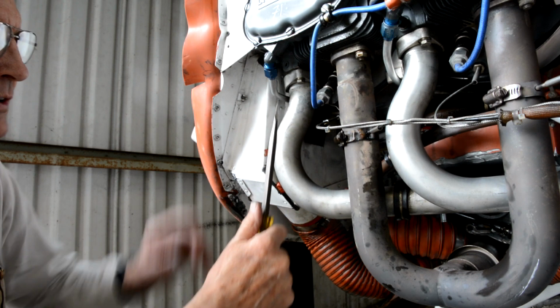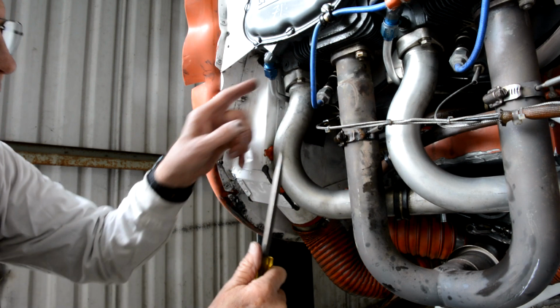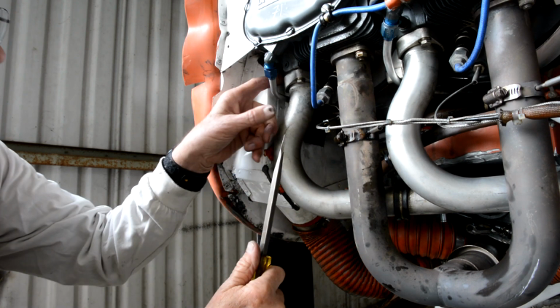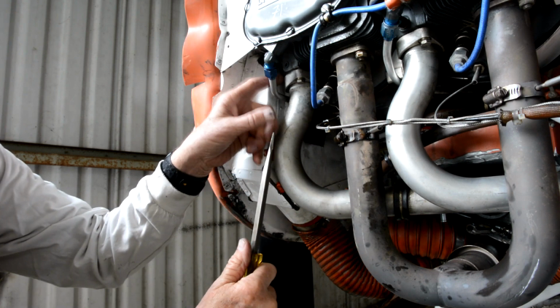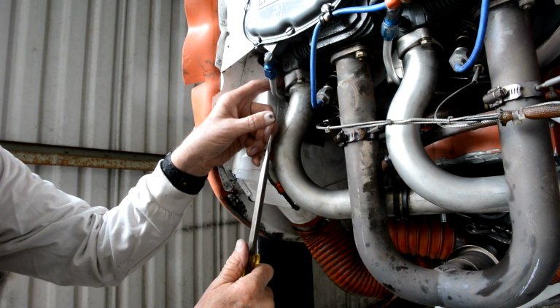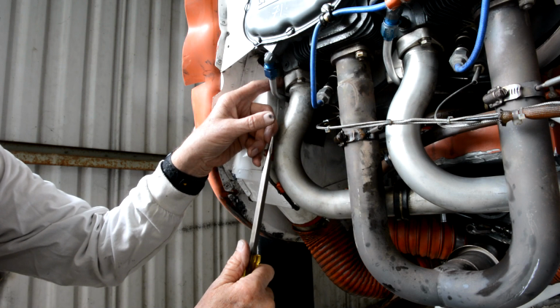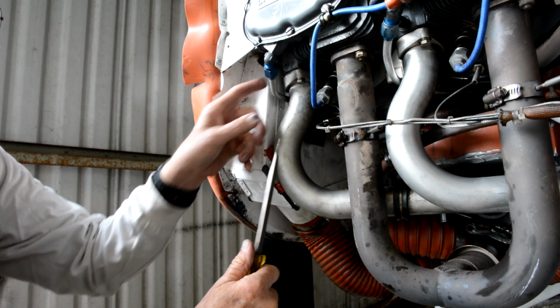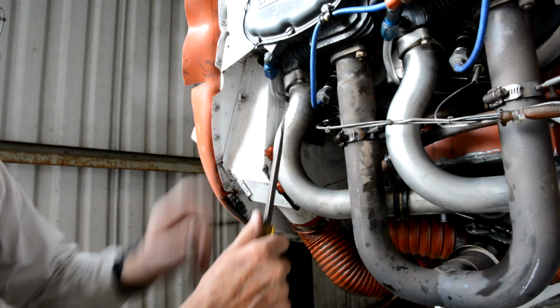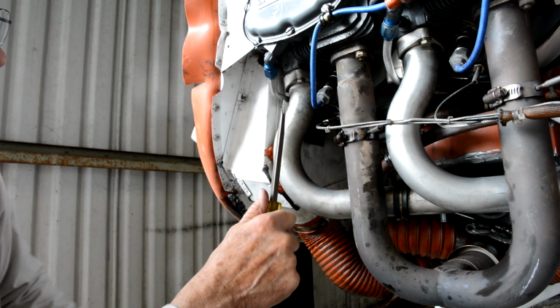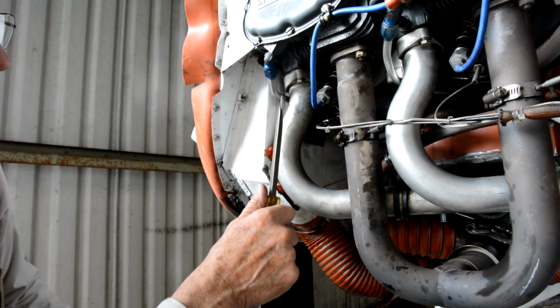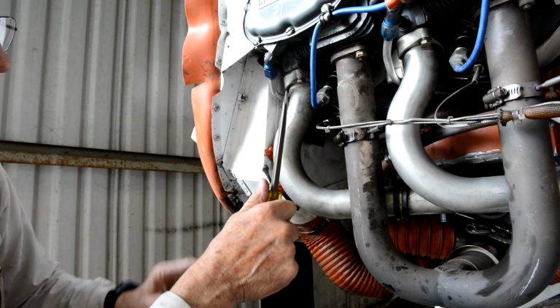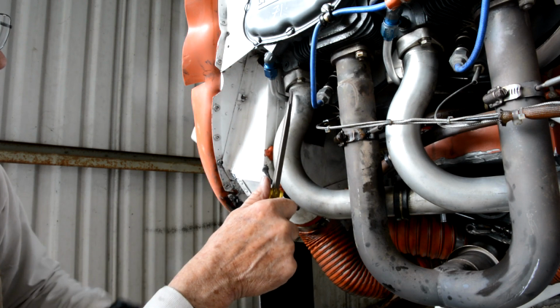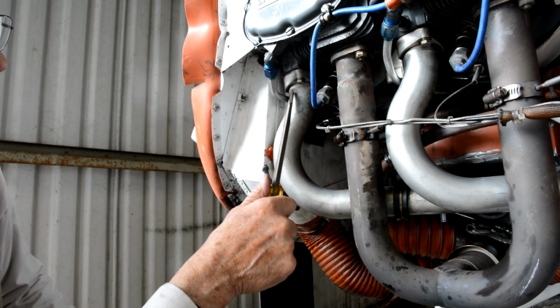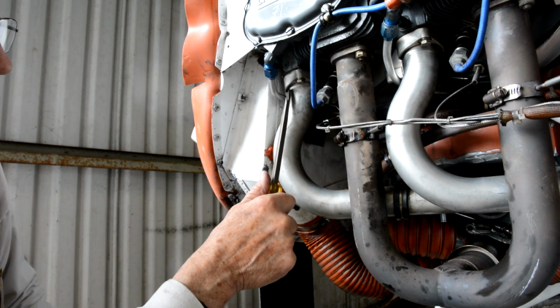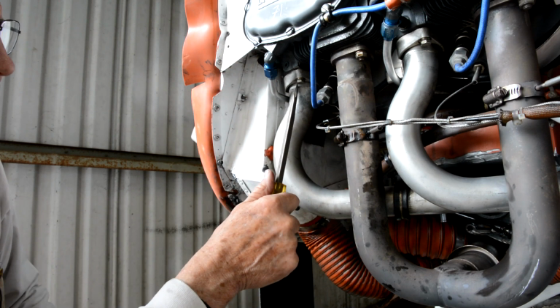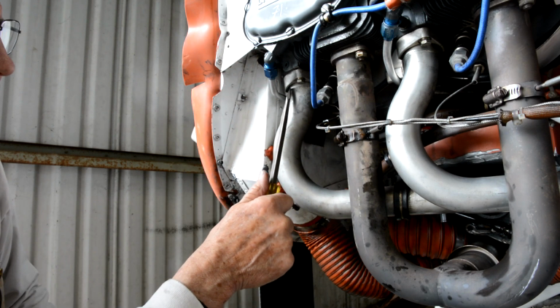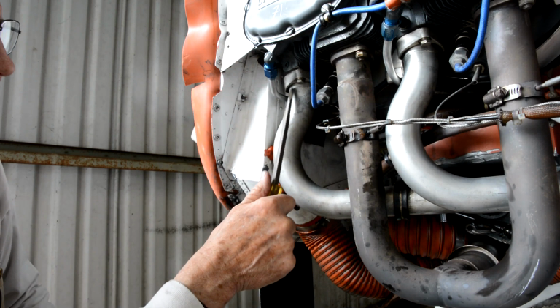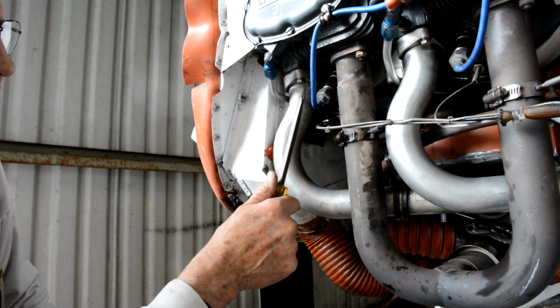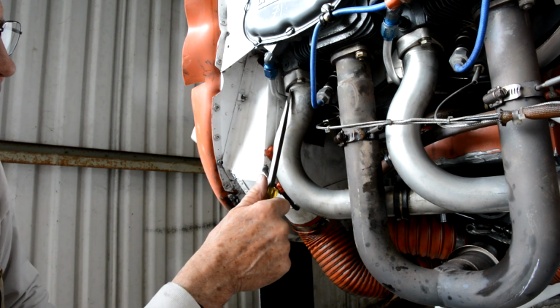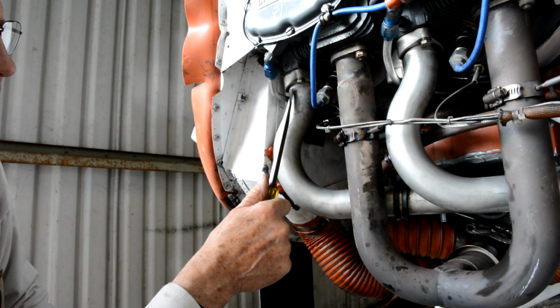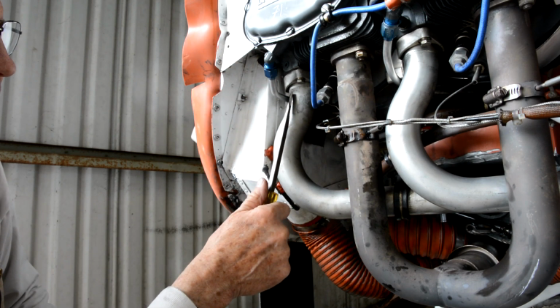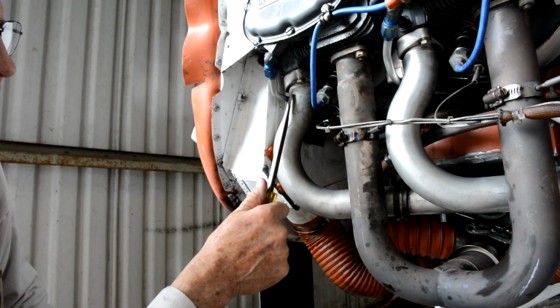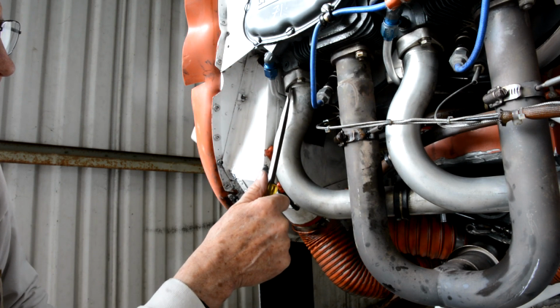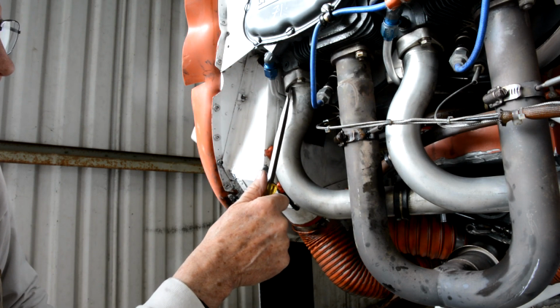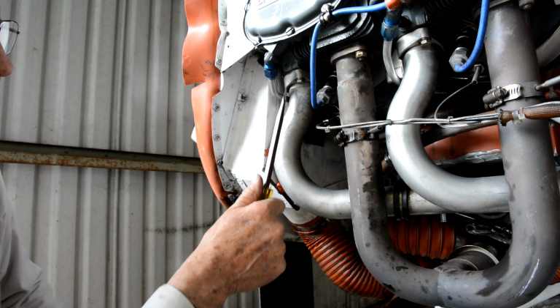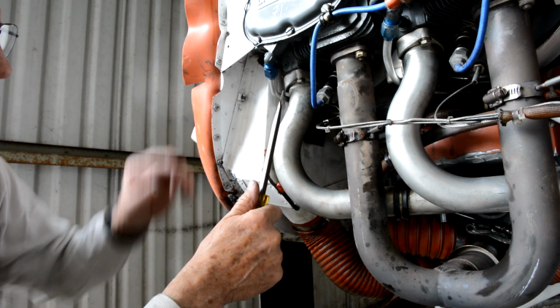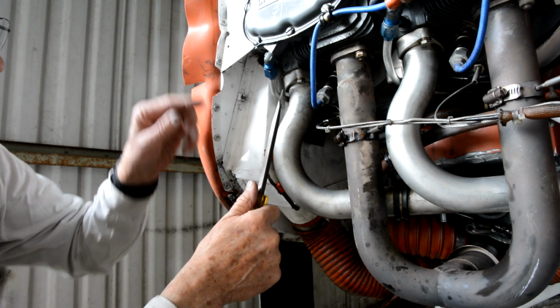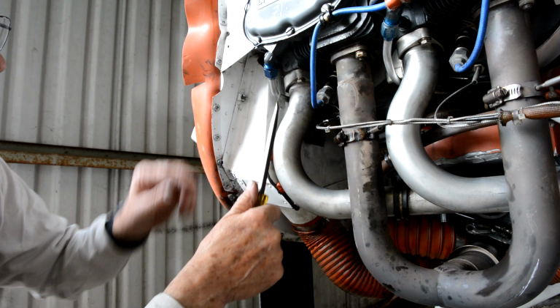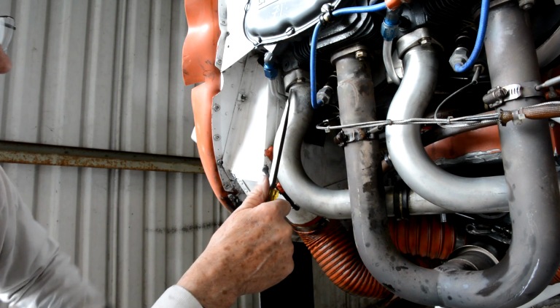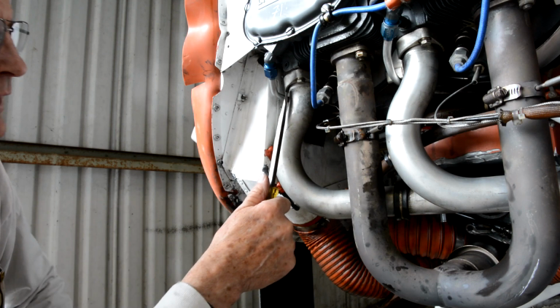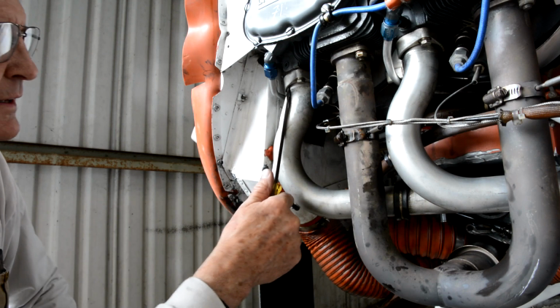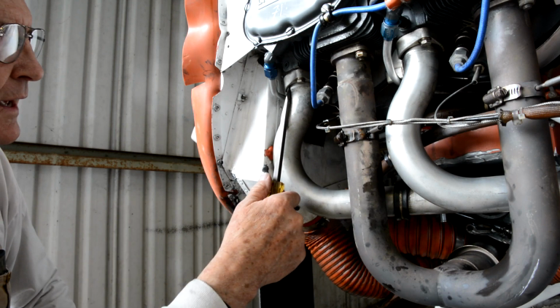There's a little recess in there, and the top of the intake tube fits down into that recess.